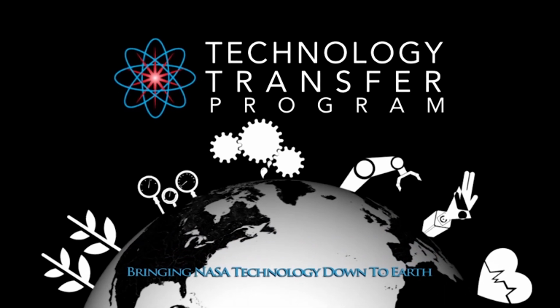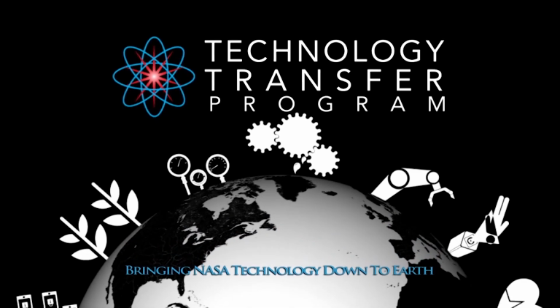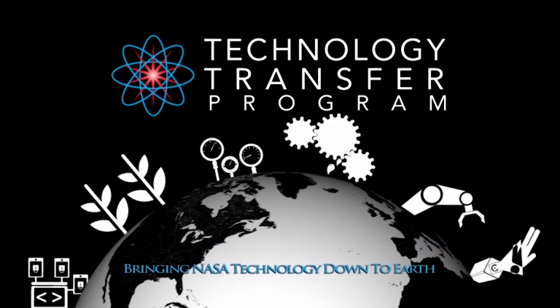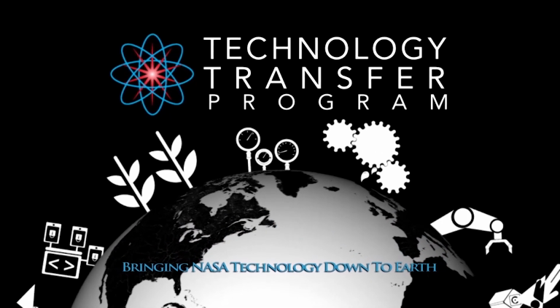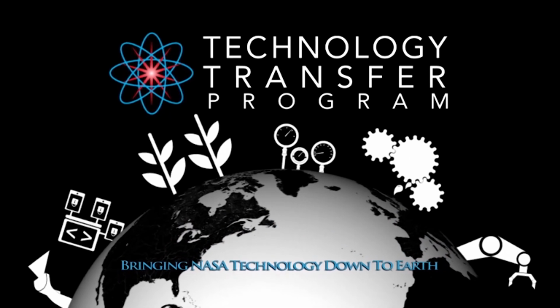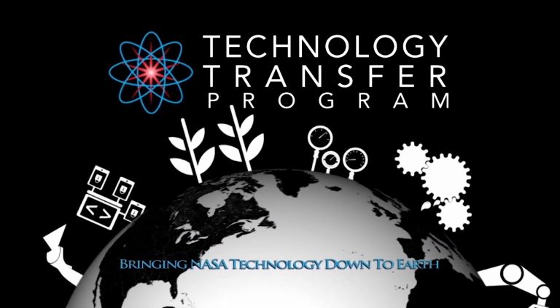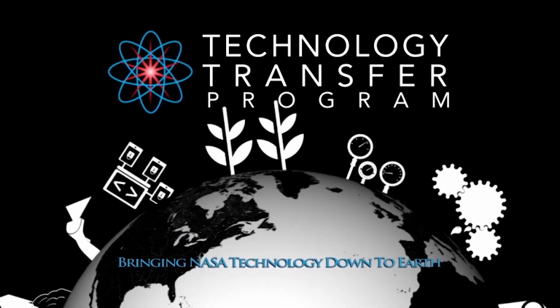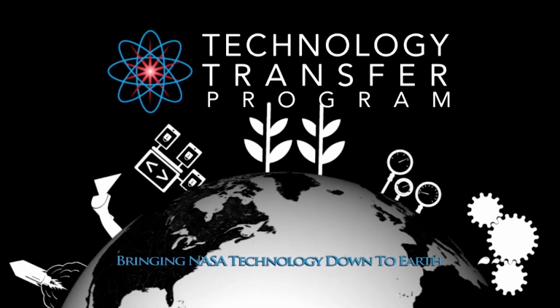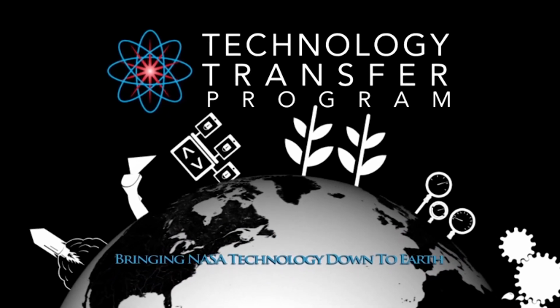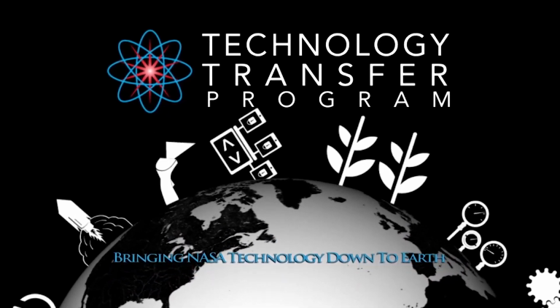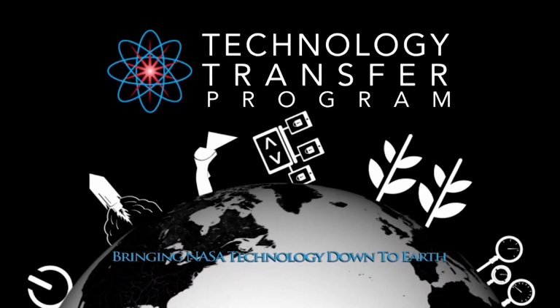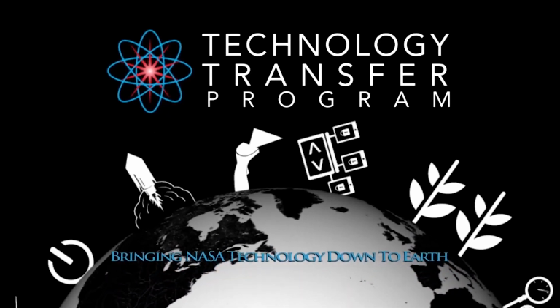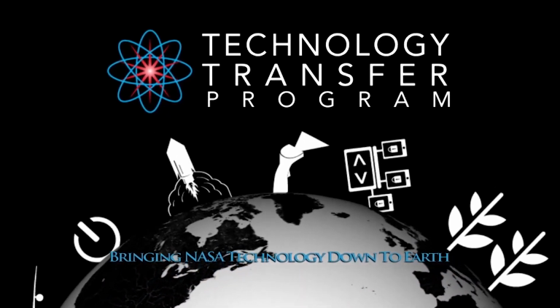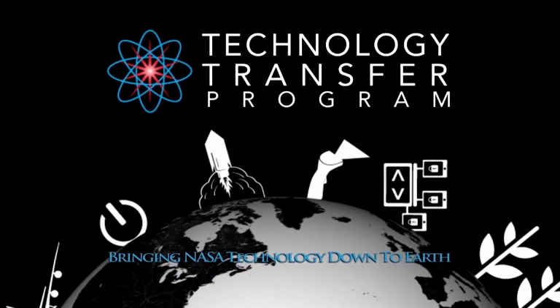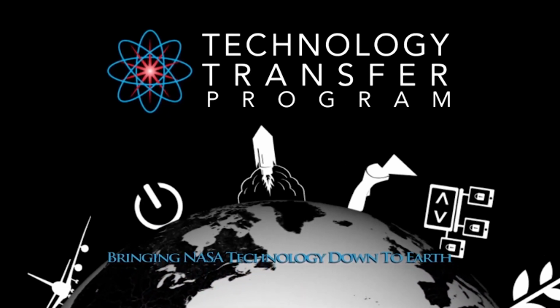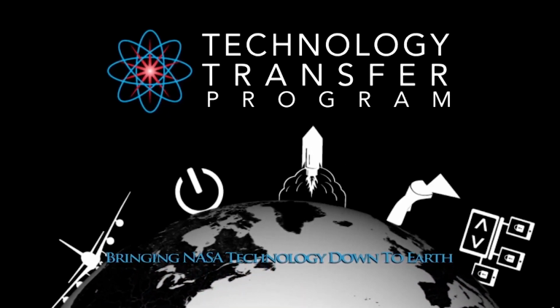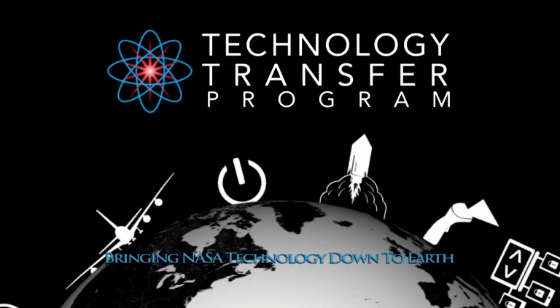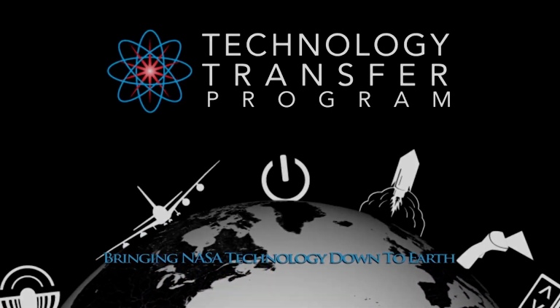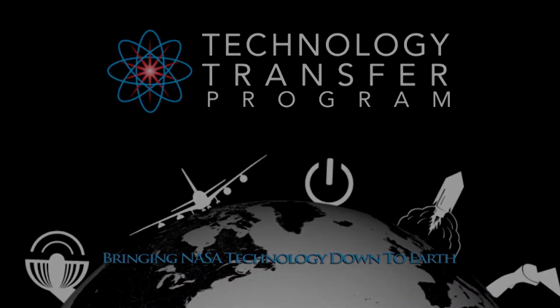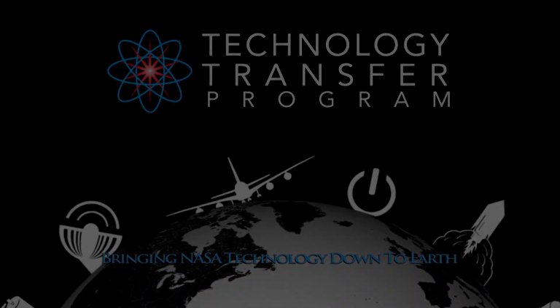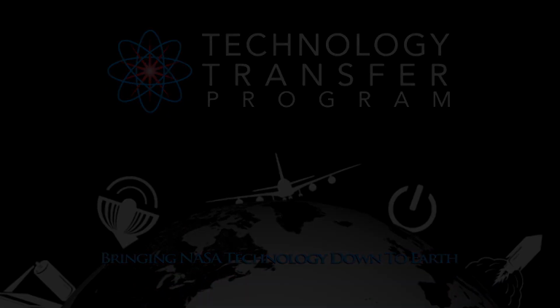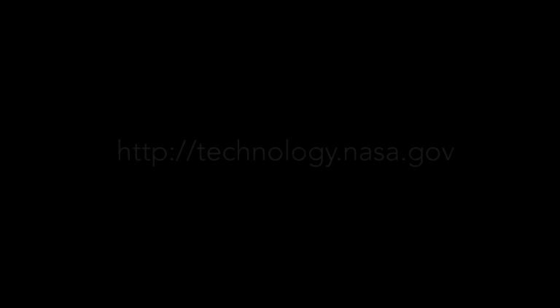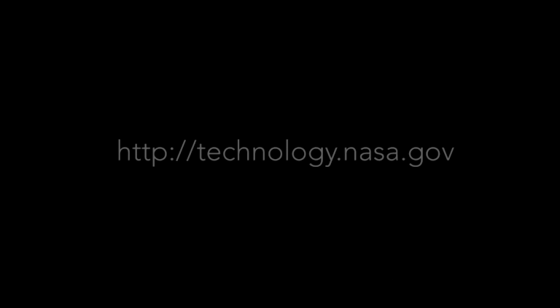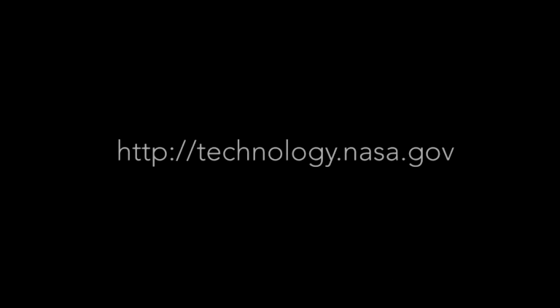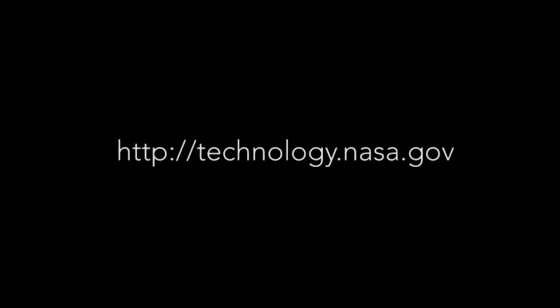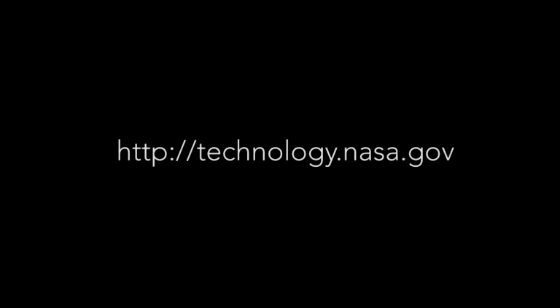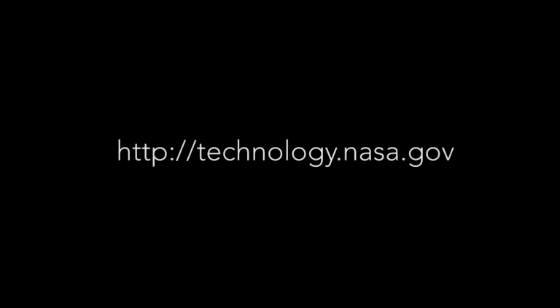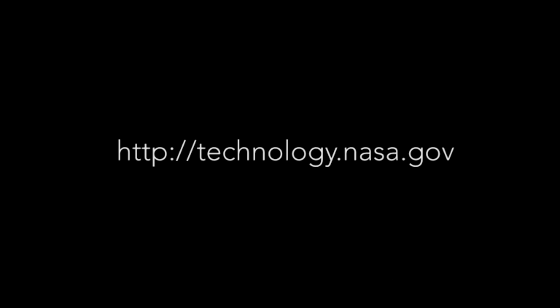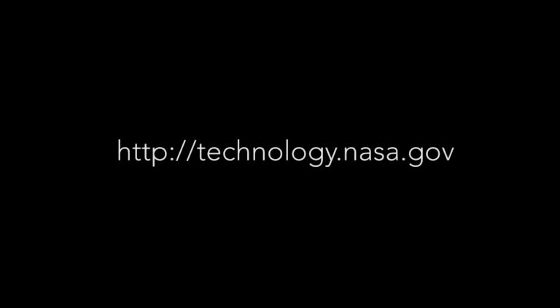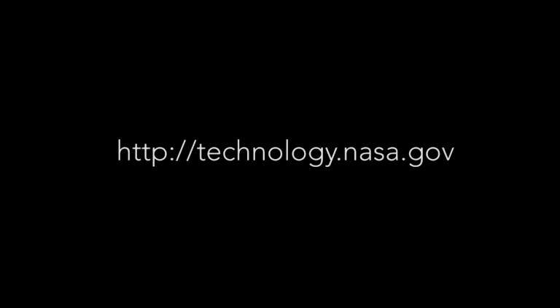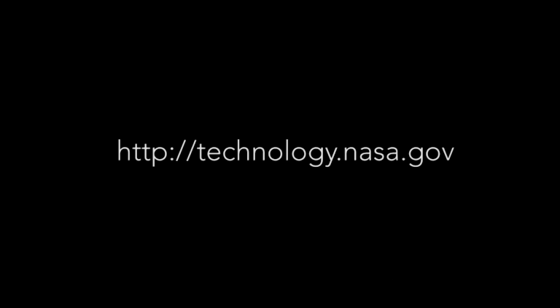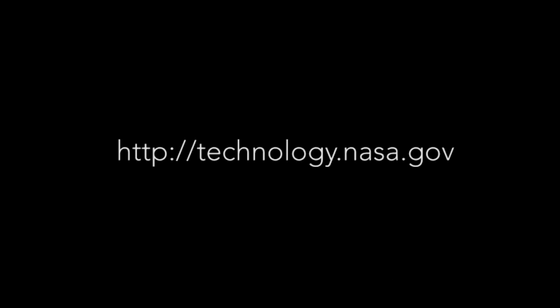This NASA technology and many others are ready to be transferred to your business. Find out more by visiting technology.nasa.gov.